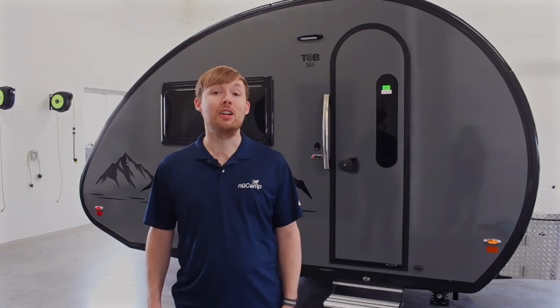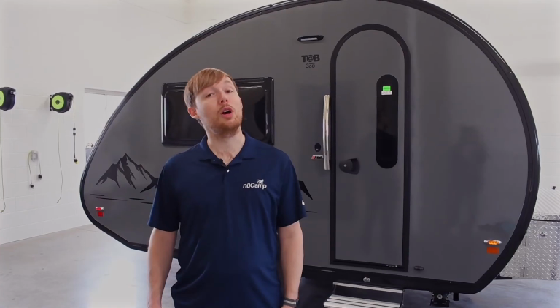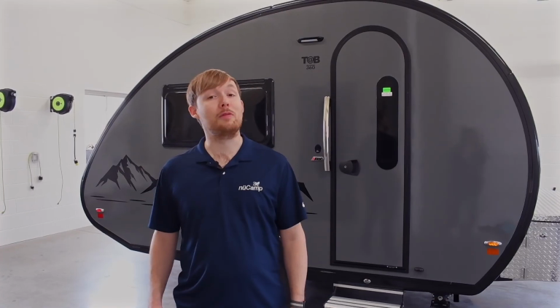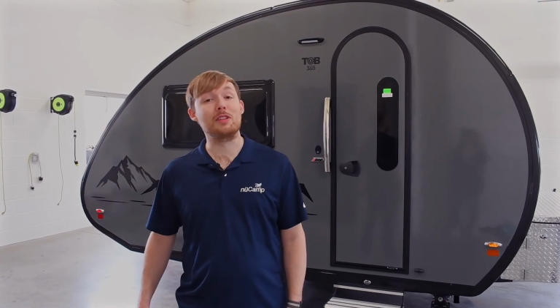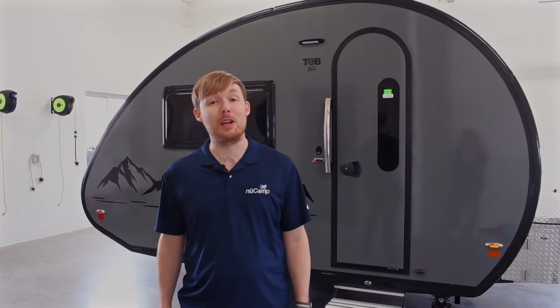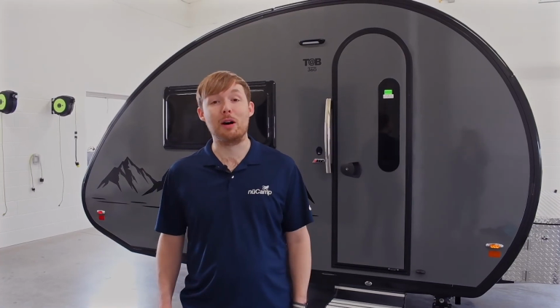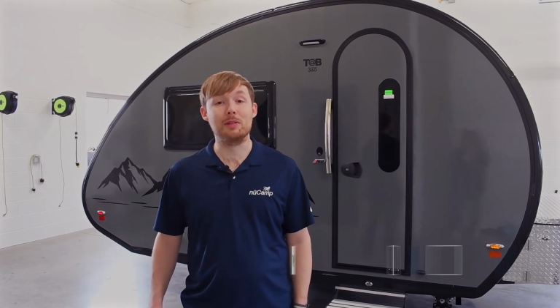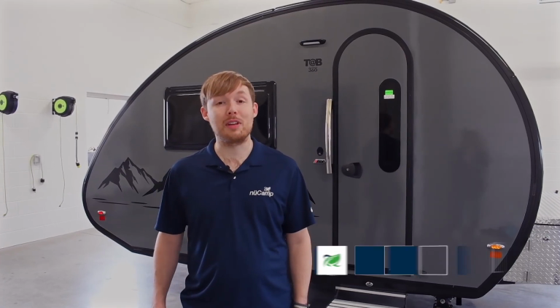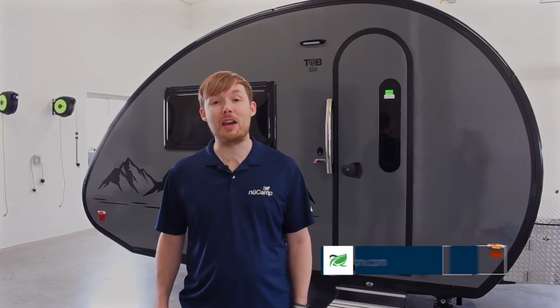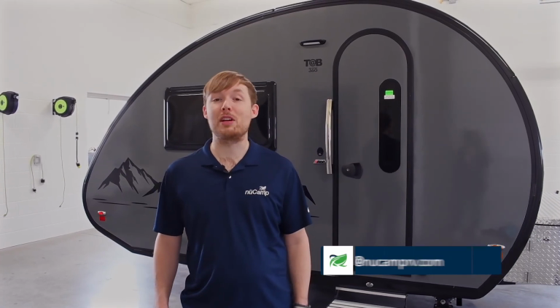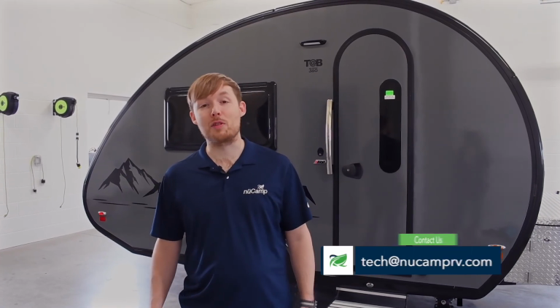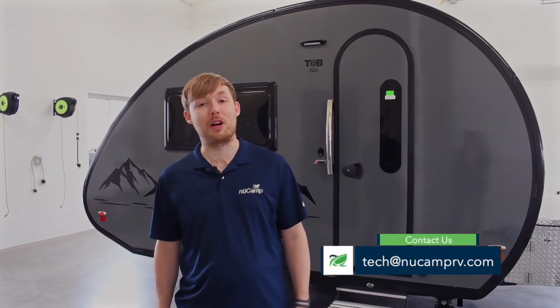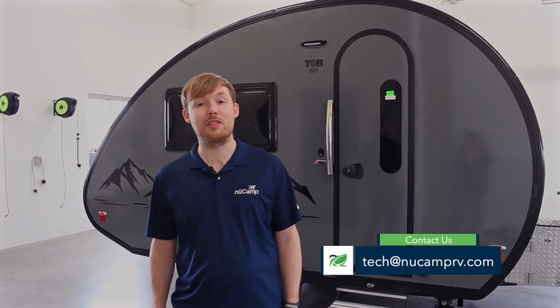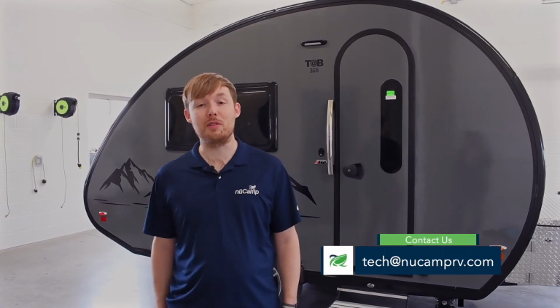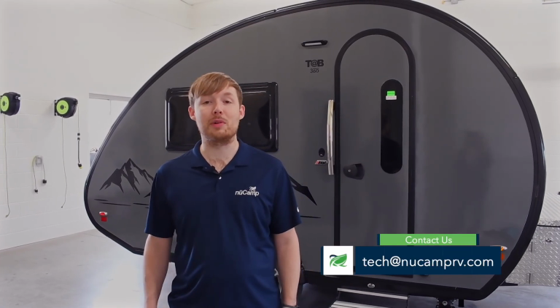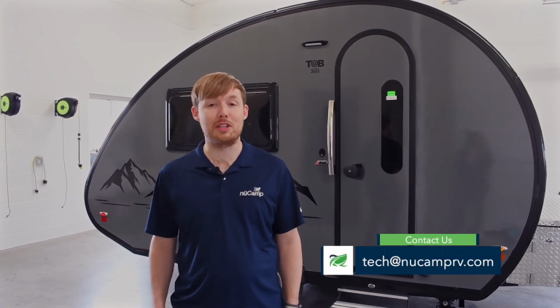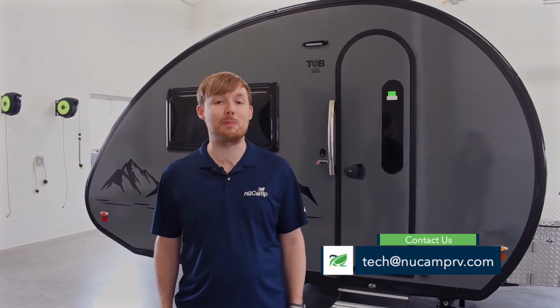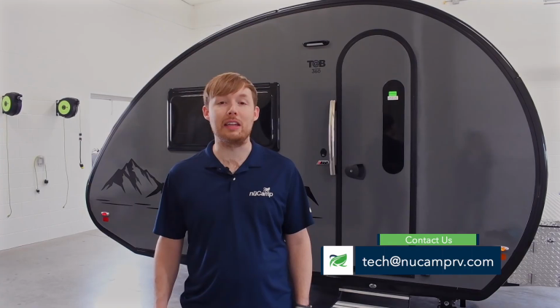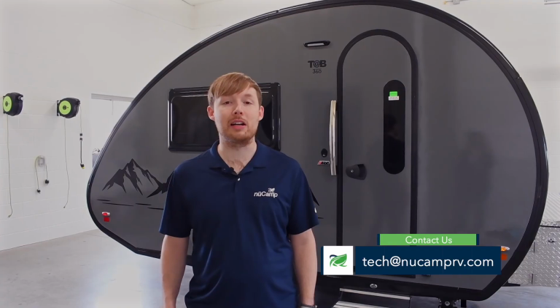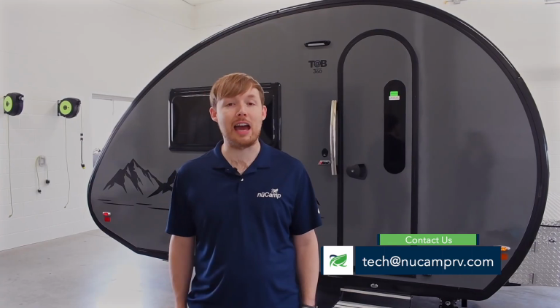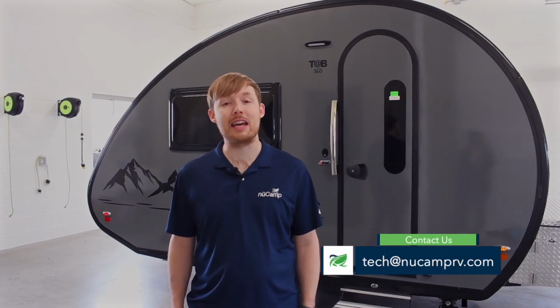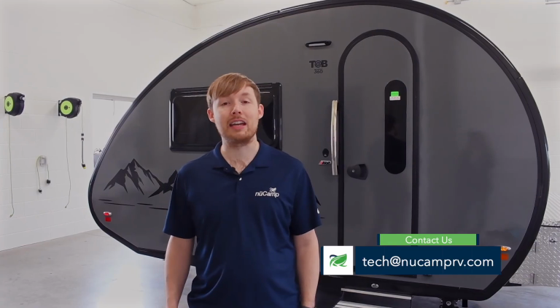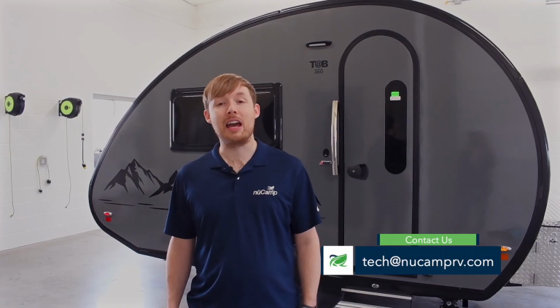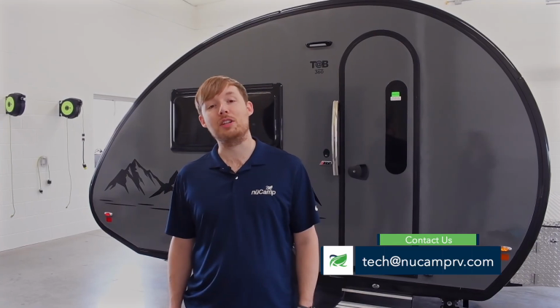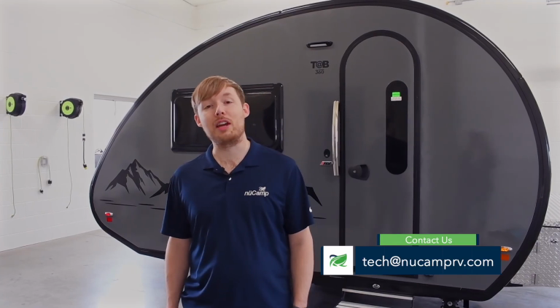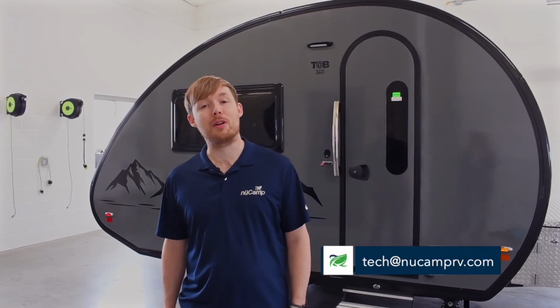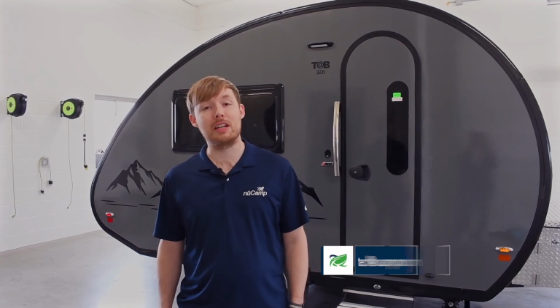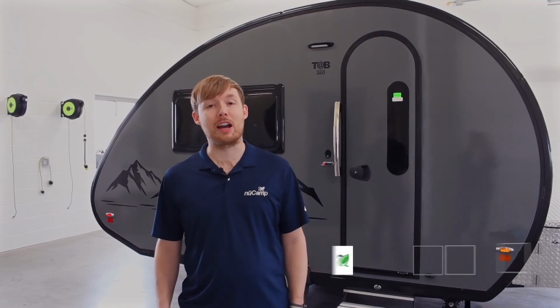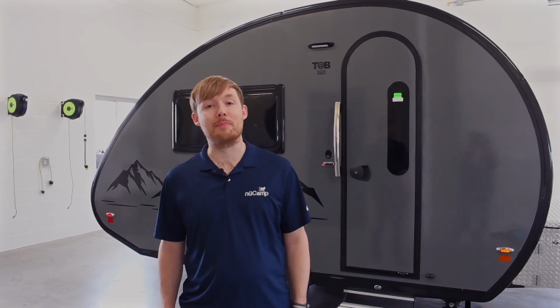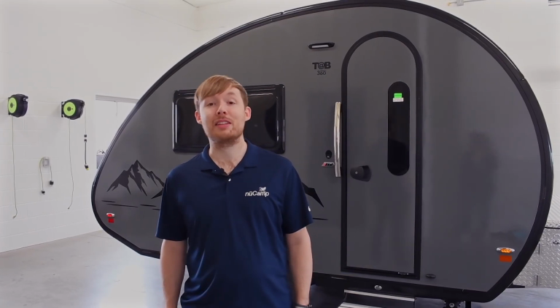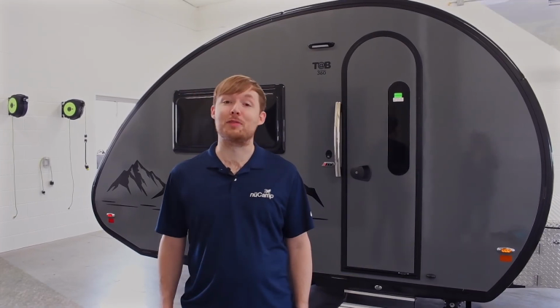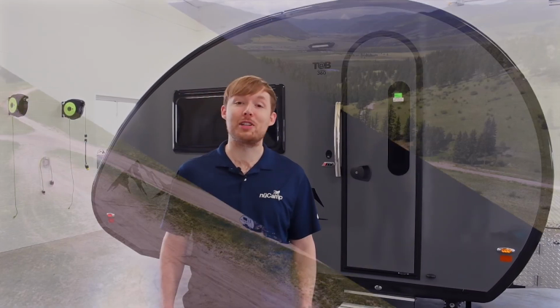We hope you found this video helpful. If you have any further questions, you can always reach us by email at tech@NuCampRV.com. Thanks for watching.